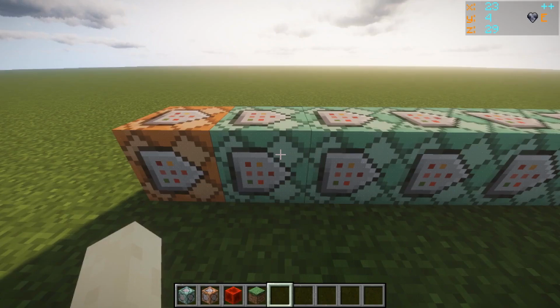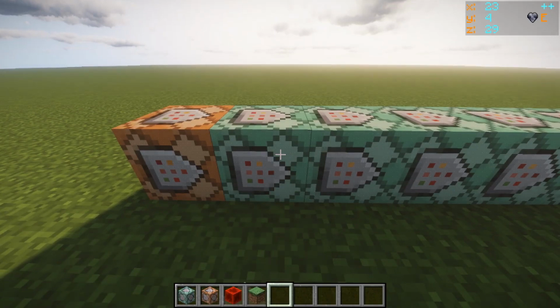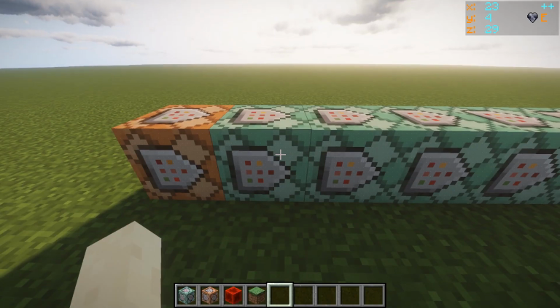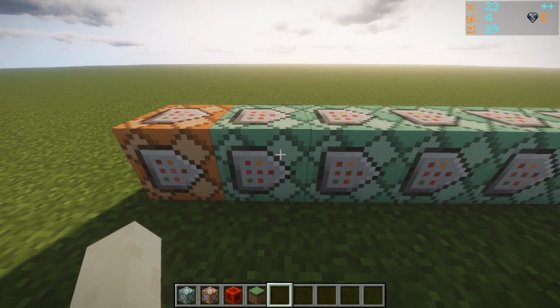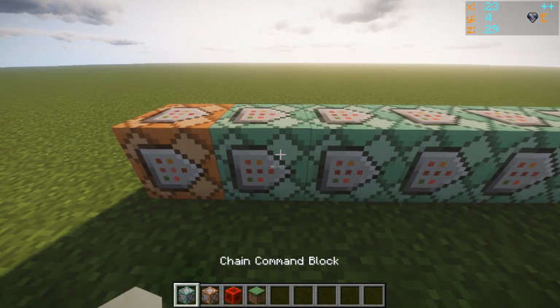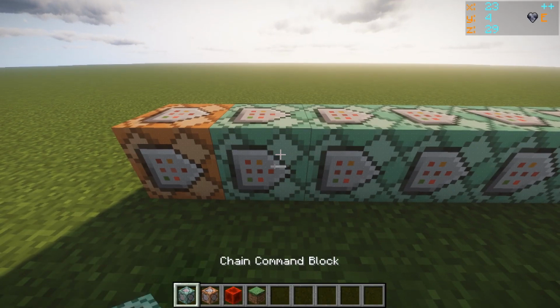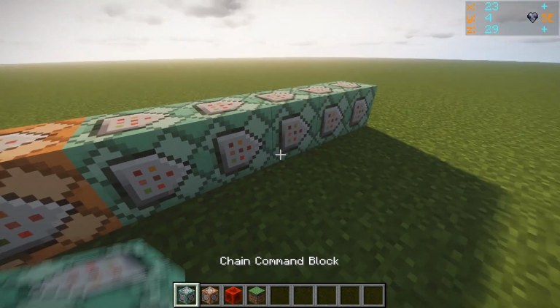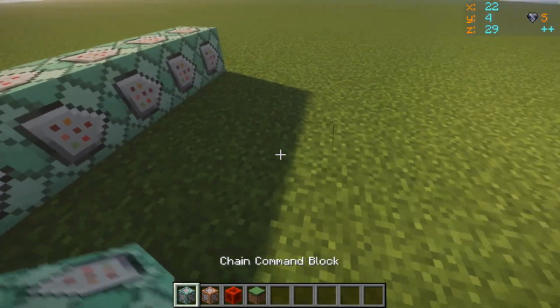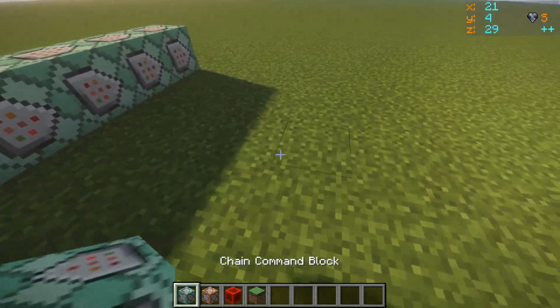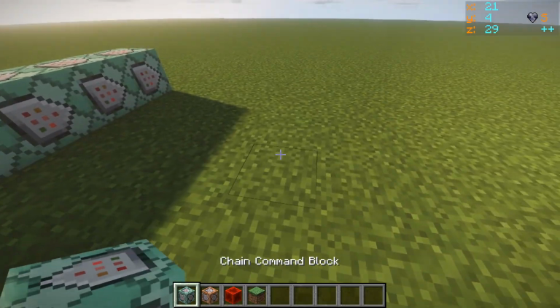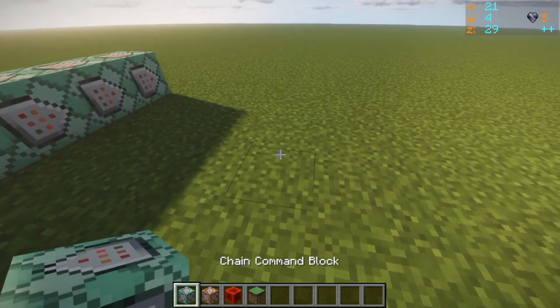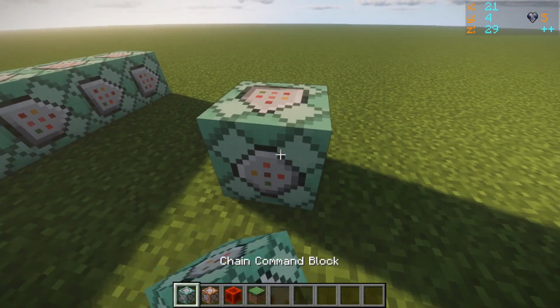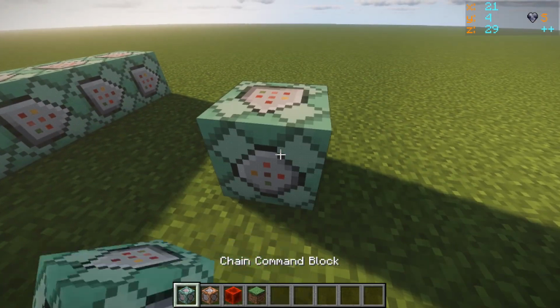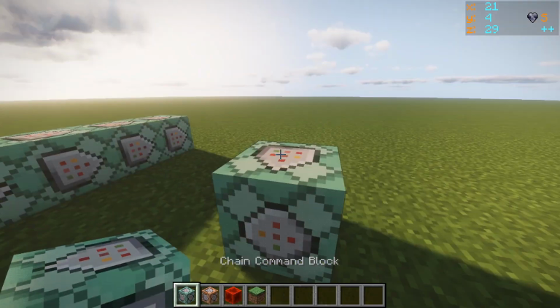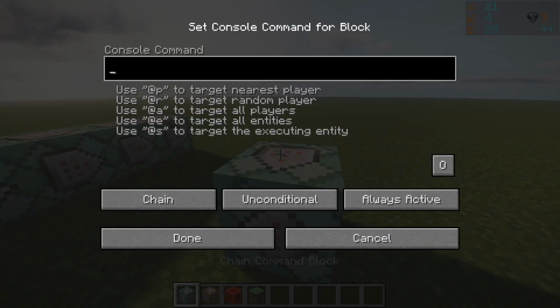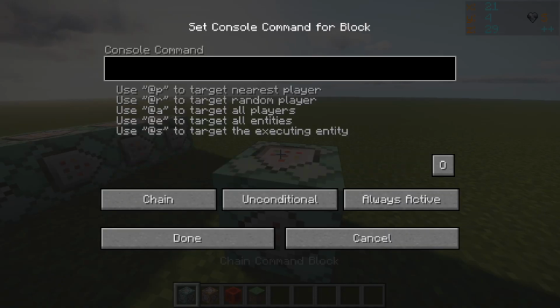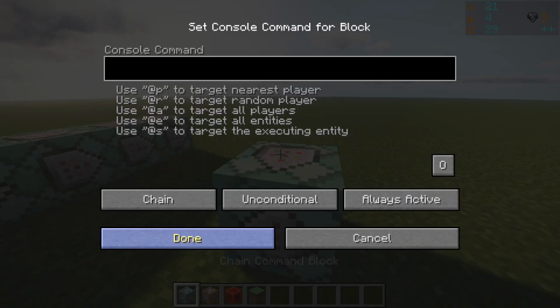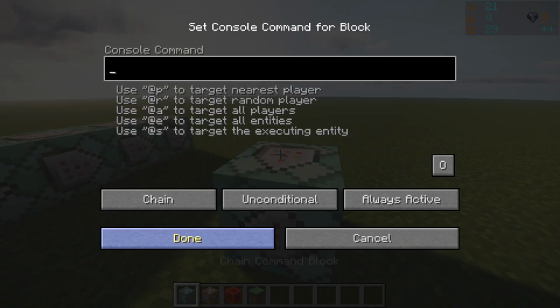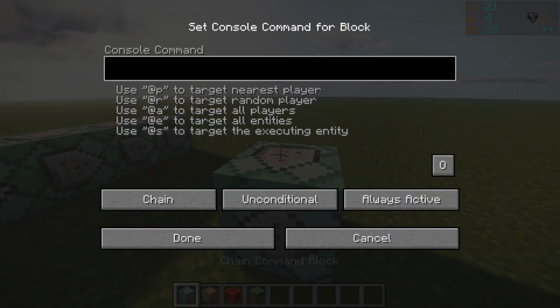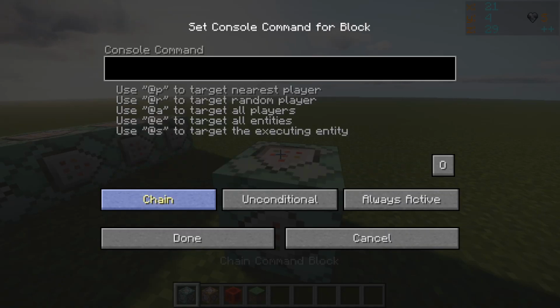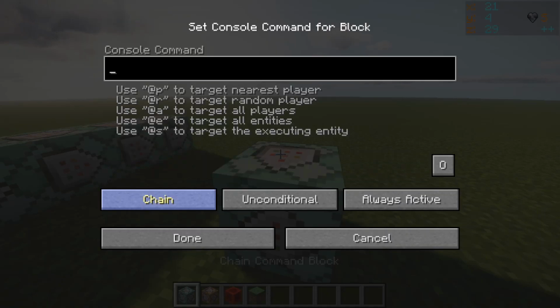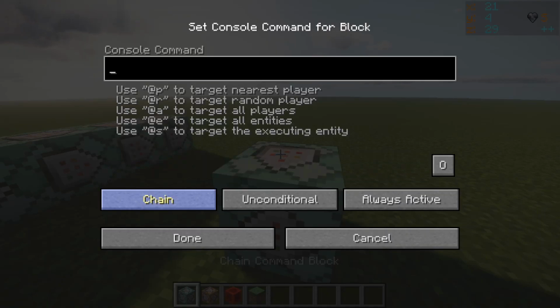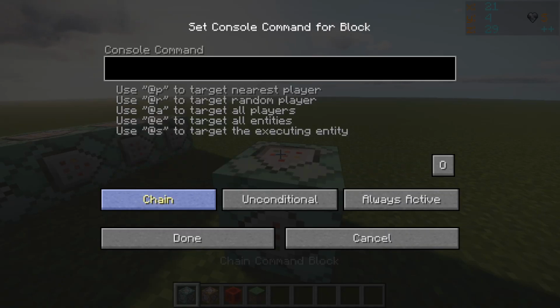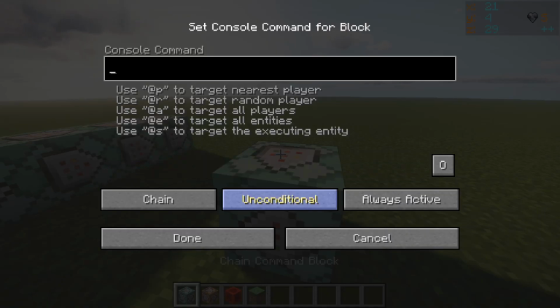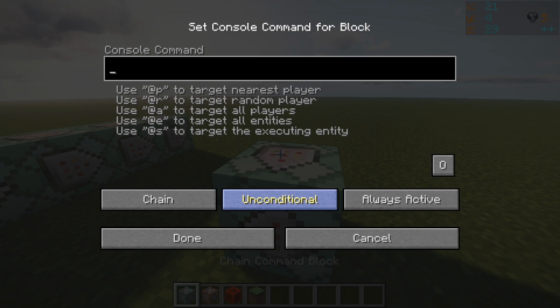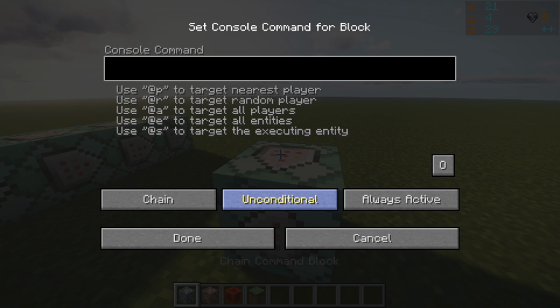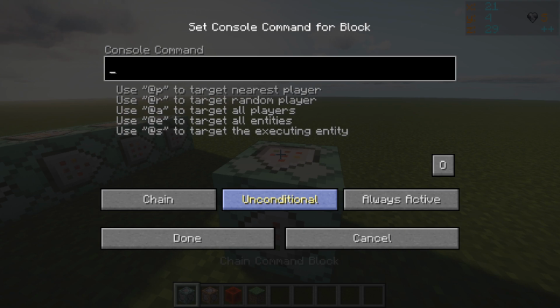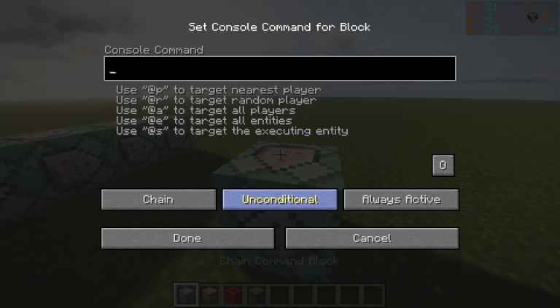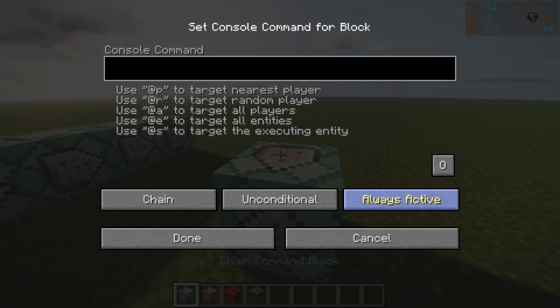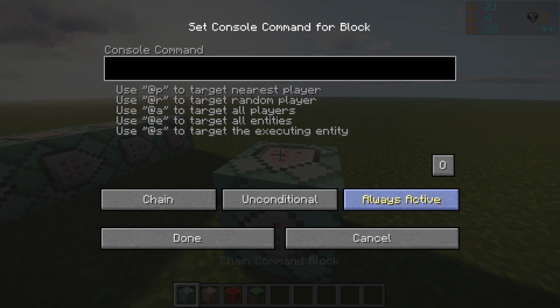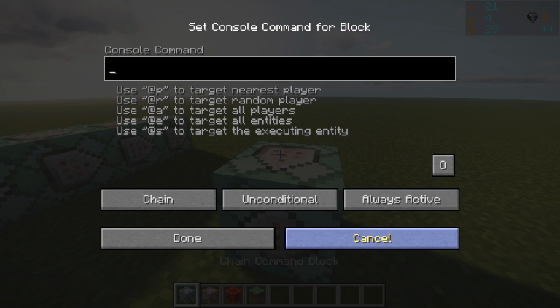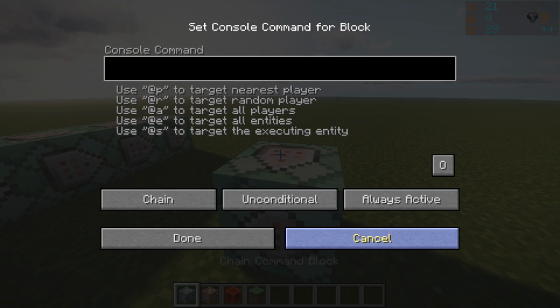If you place the chain command block down, you'll notice it says chain, unconditional, always active.